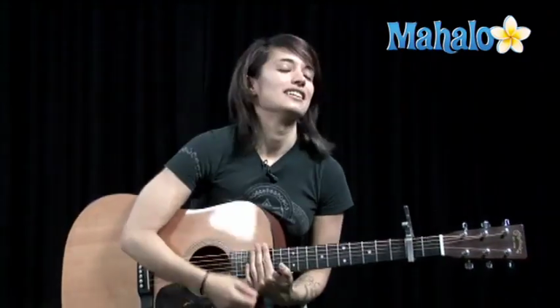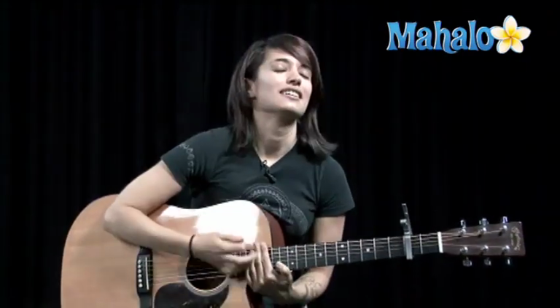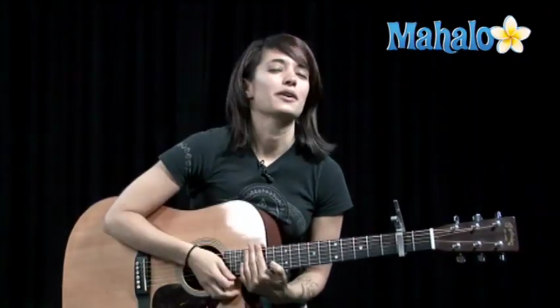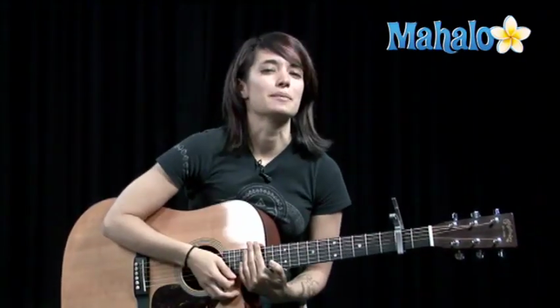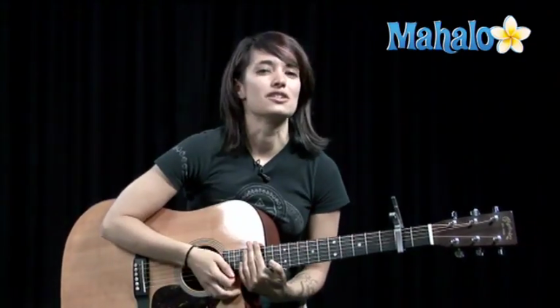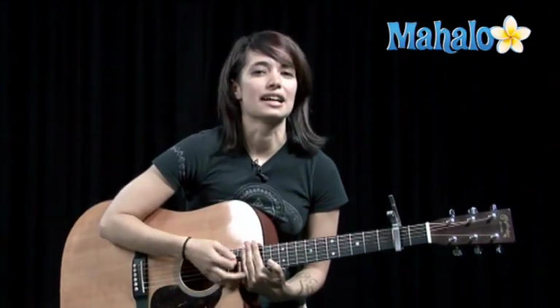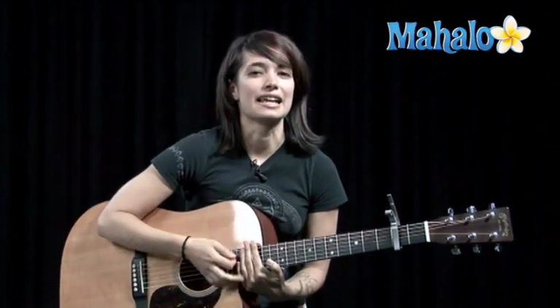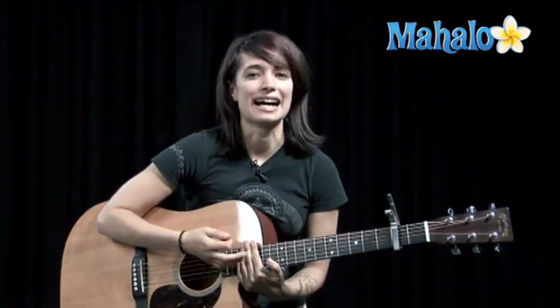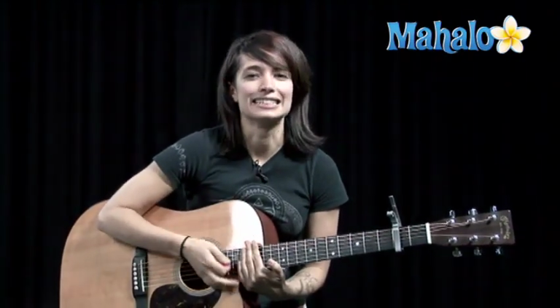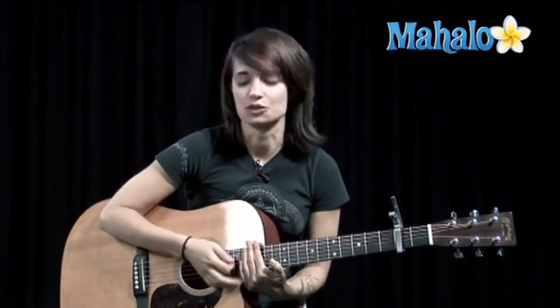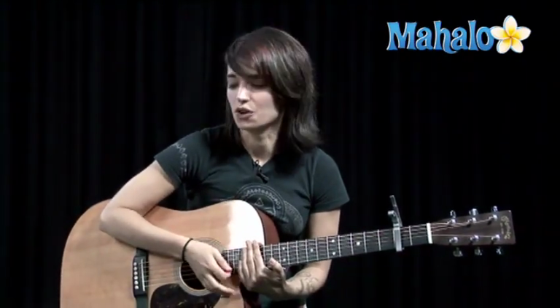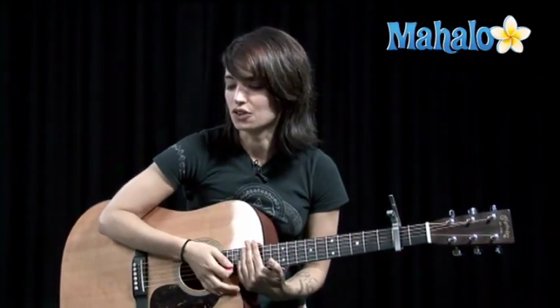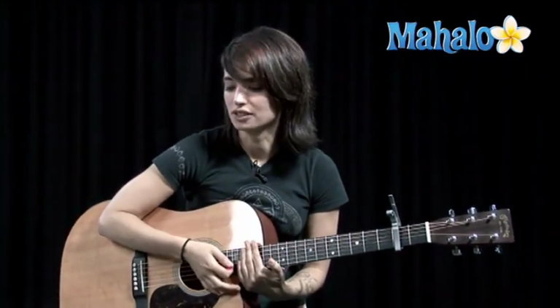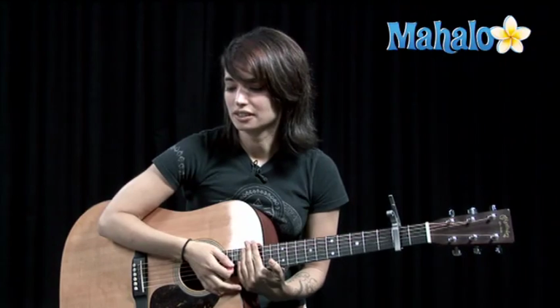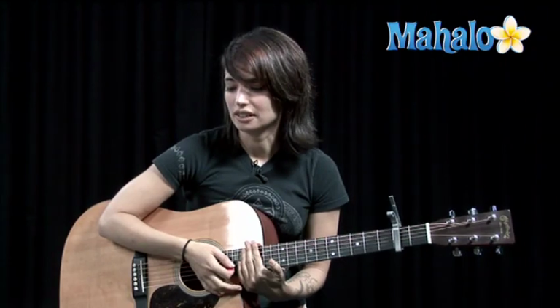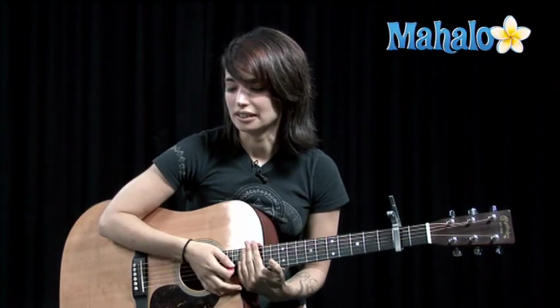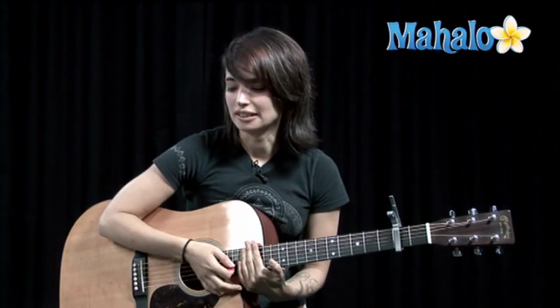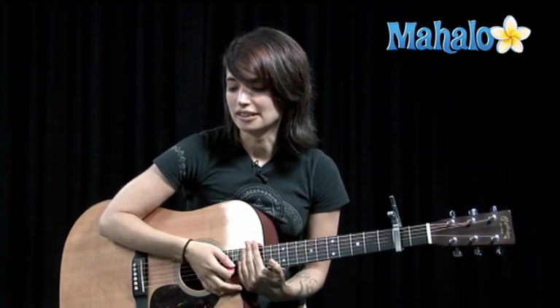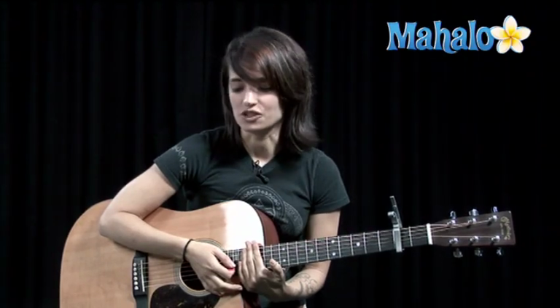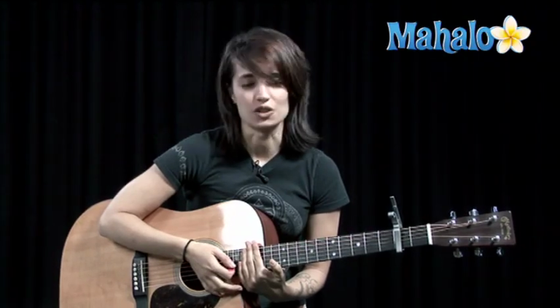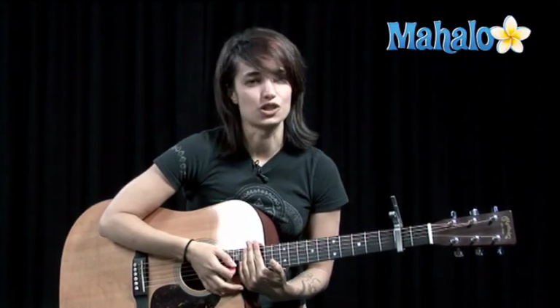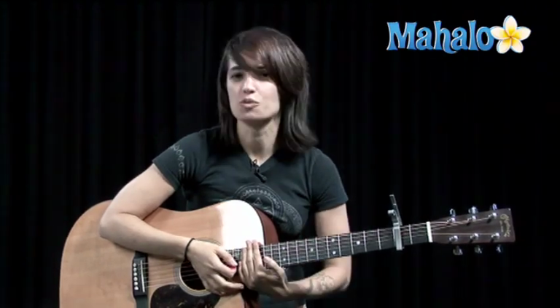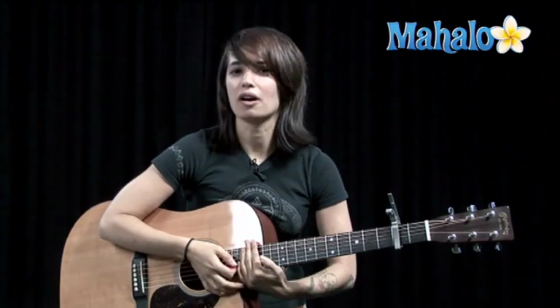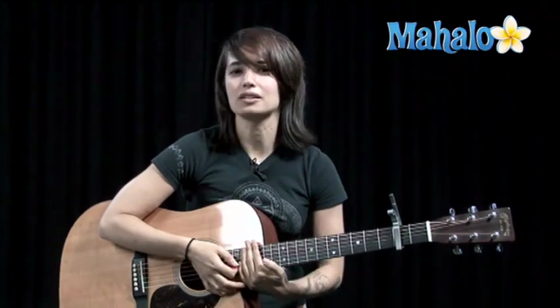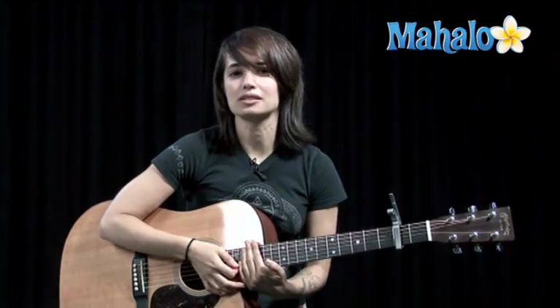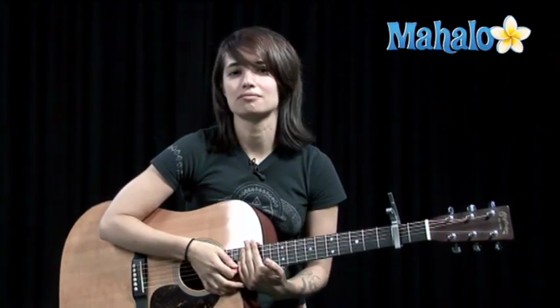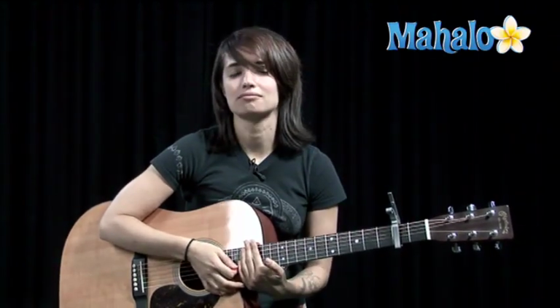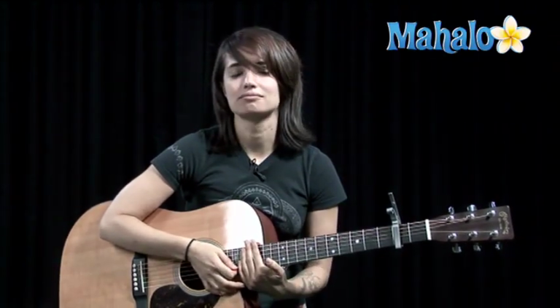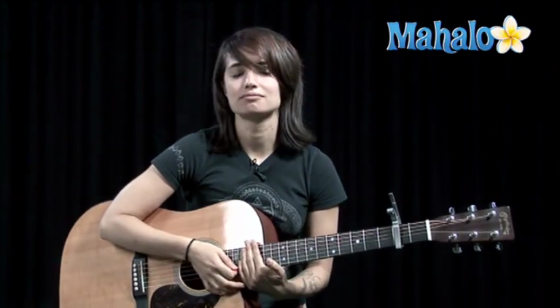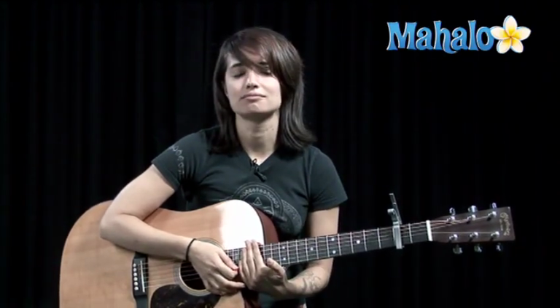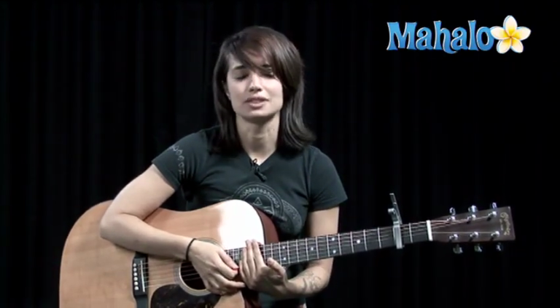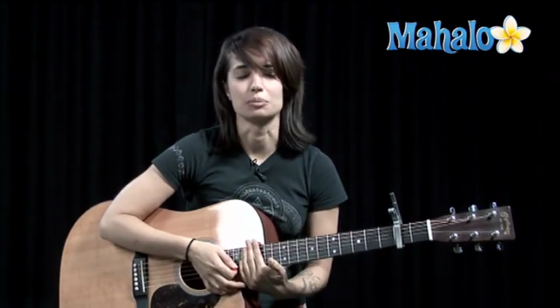We're gonna be doing Alejandro. There's only two parts. Simple.